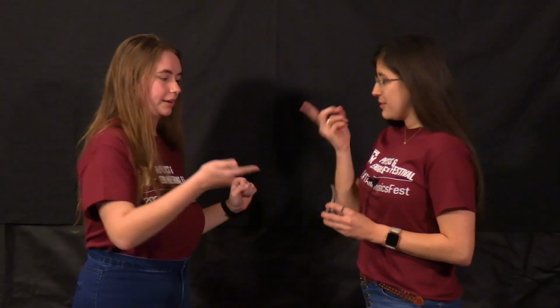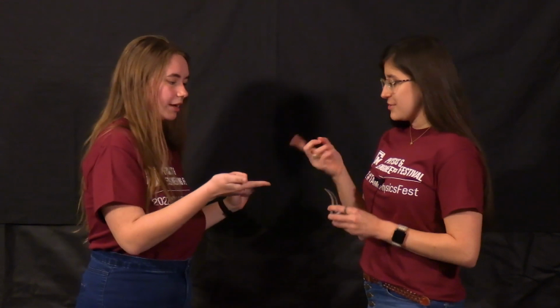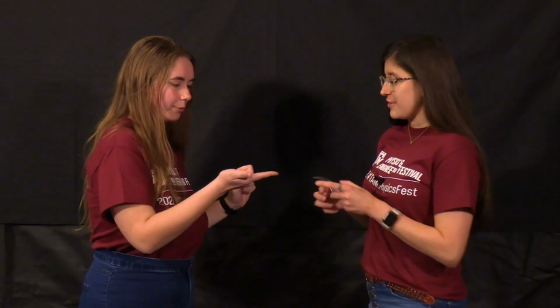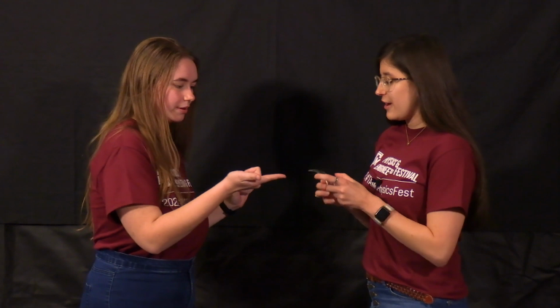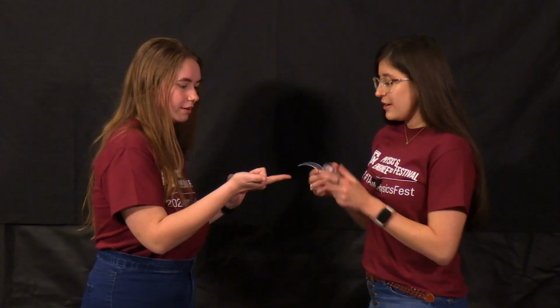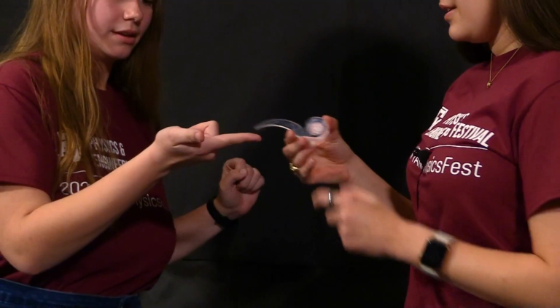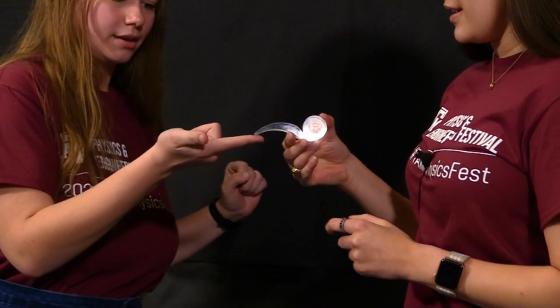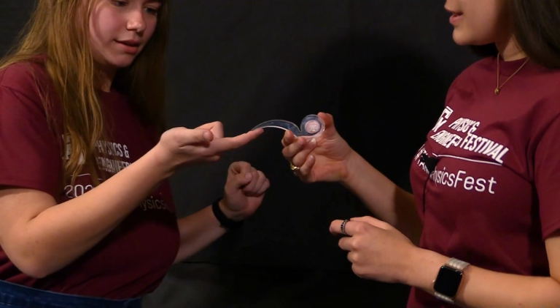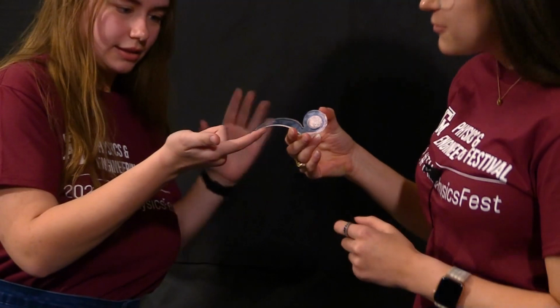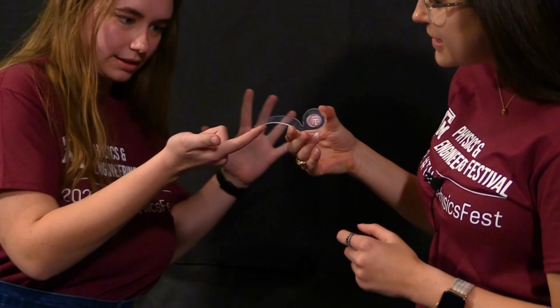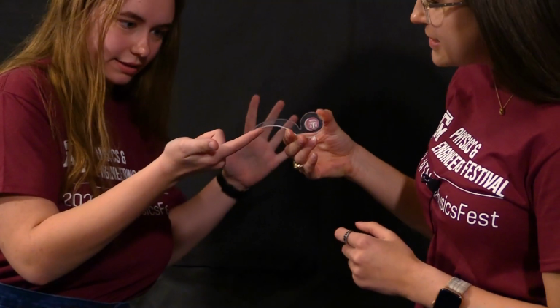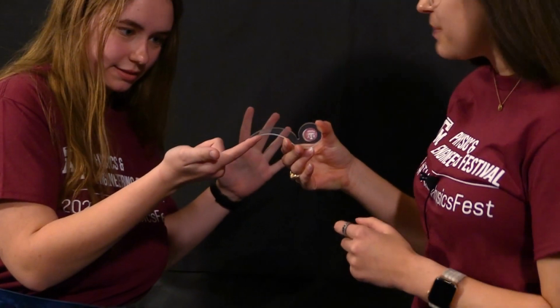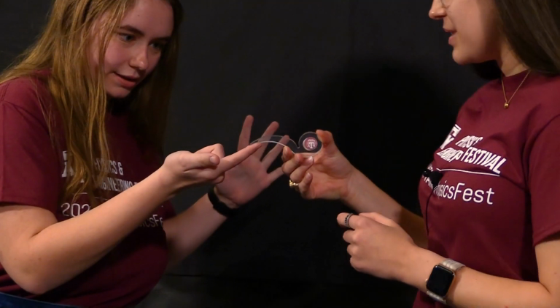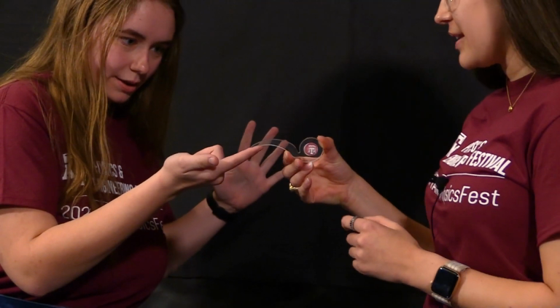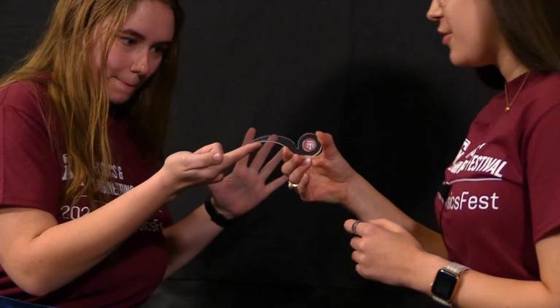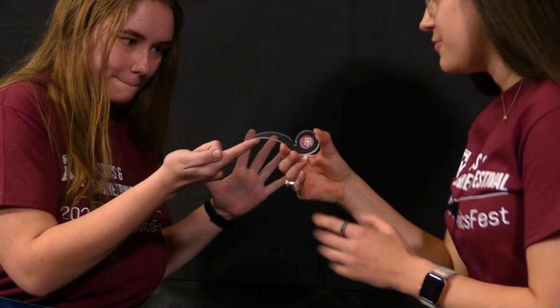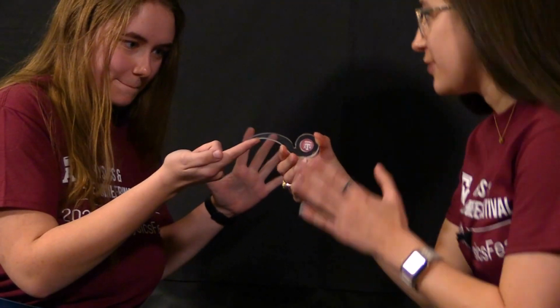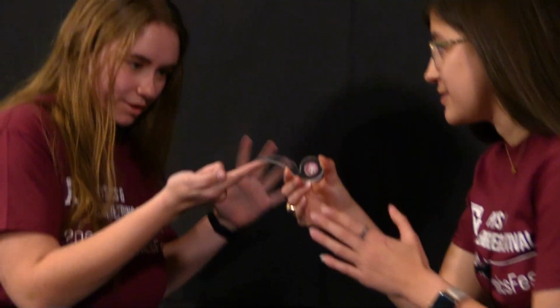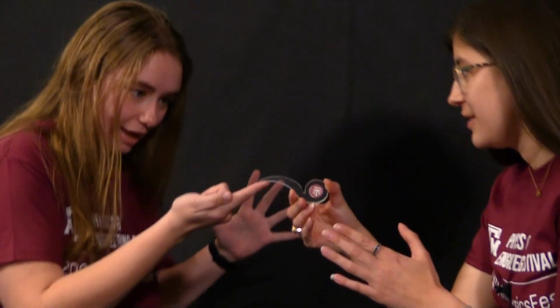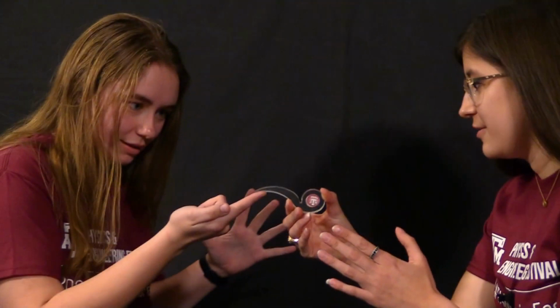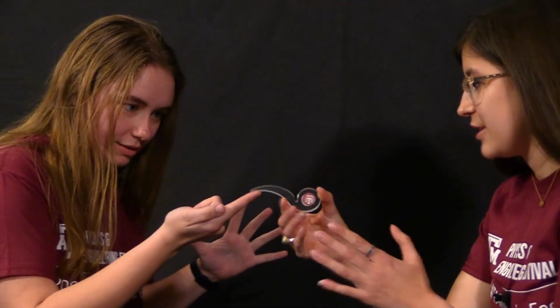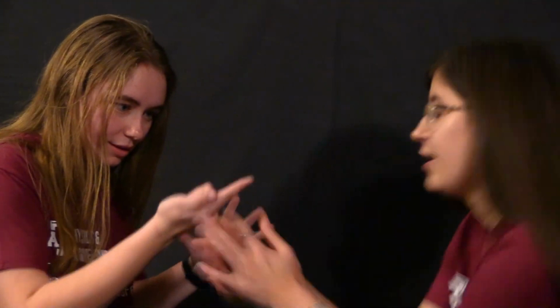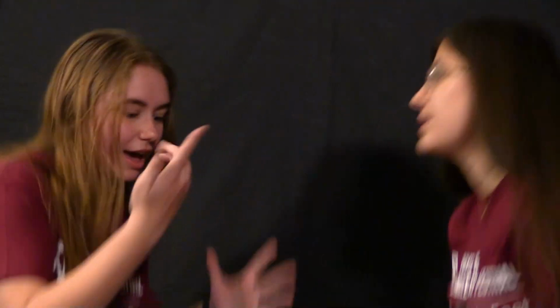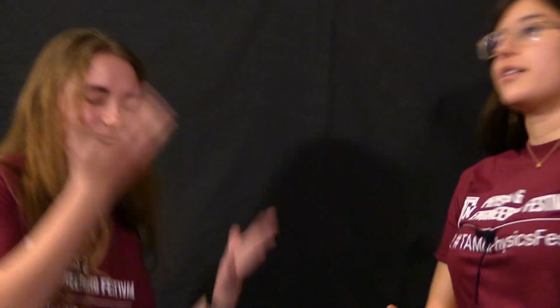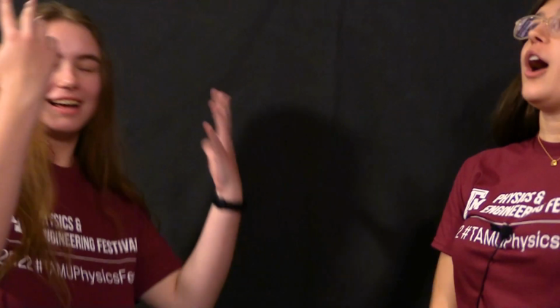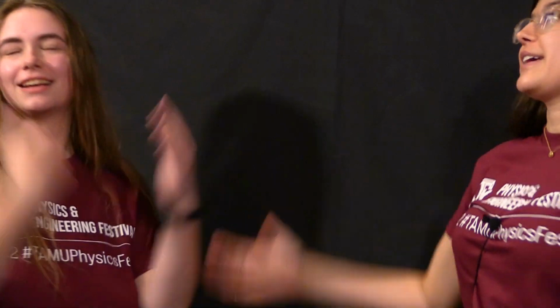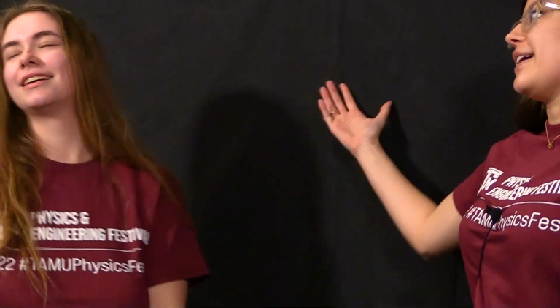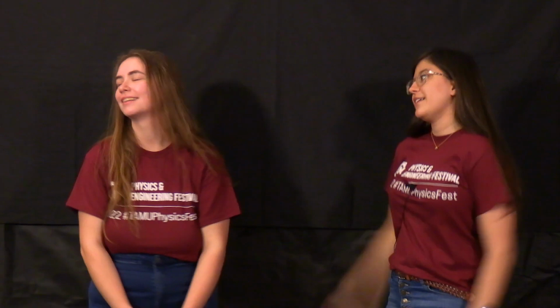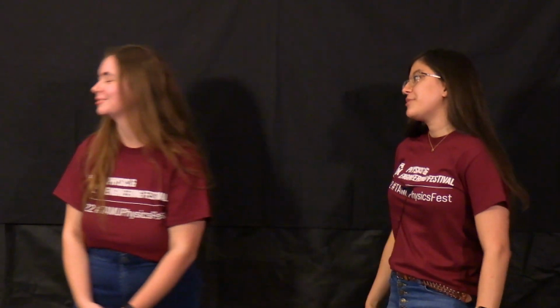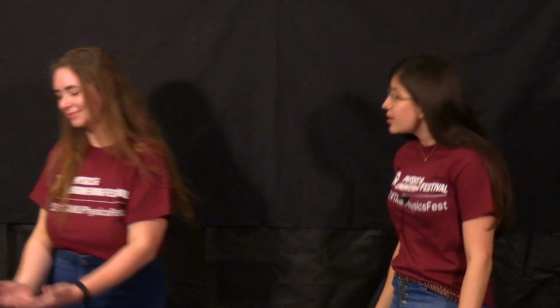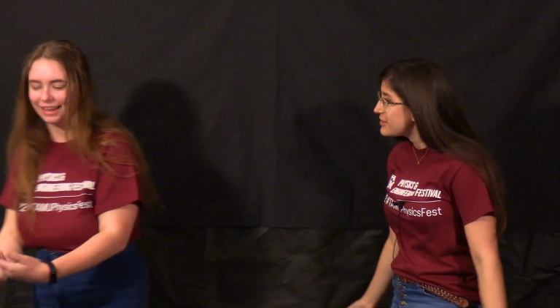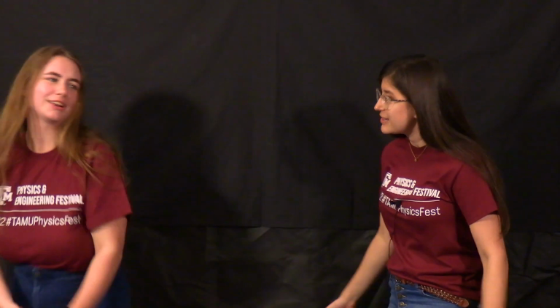Okay, here we go. Do you want a finger out? Right on the tip. I'm gonna let go. Focus. Carly!